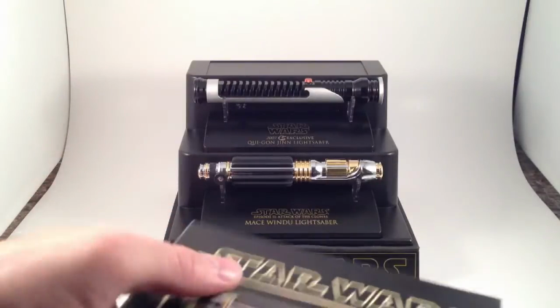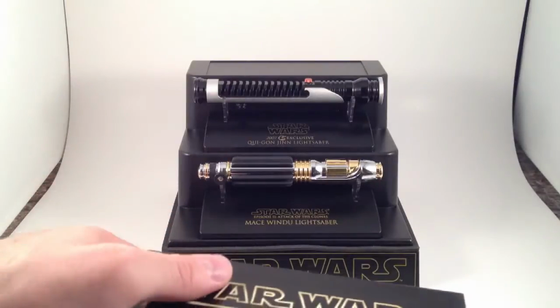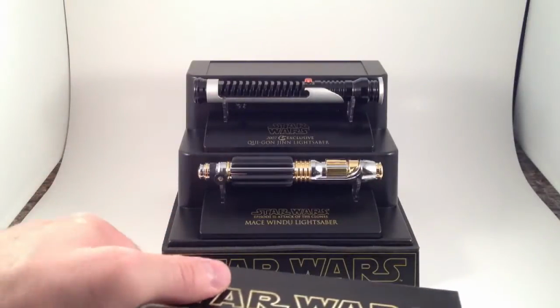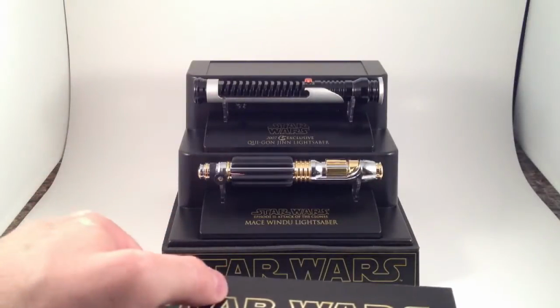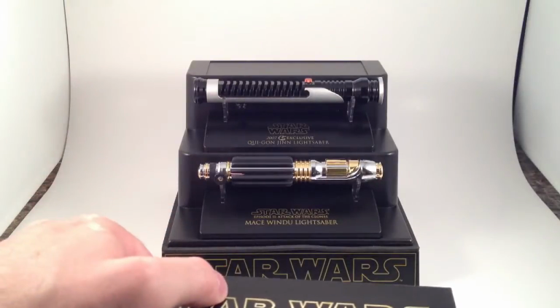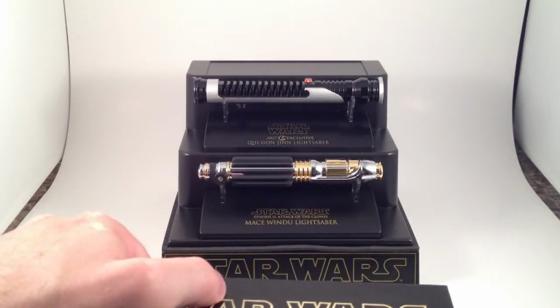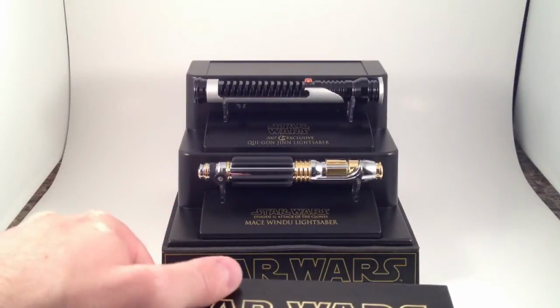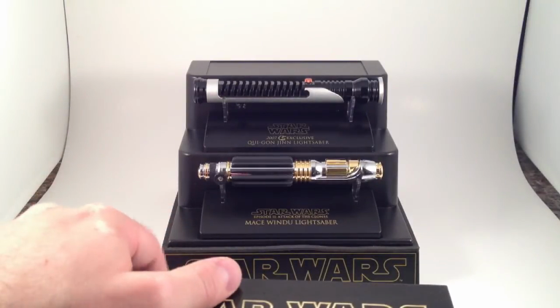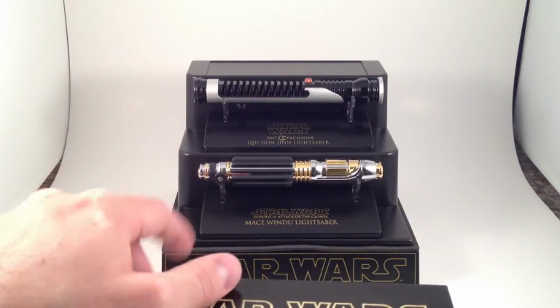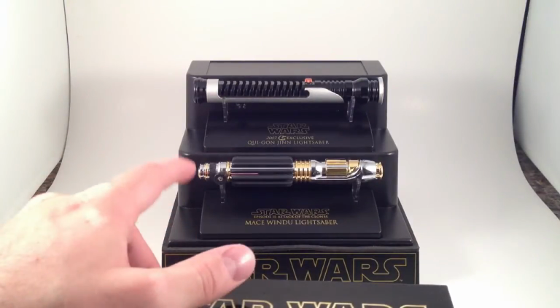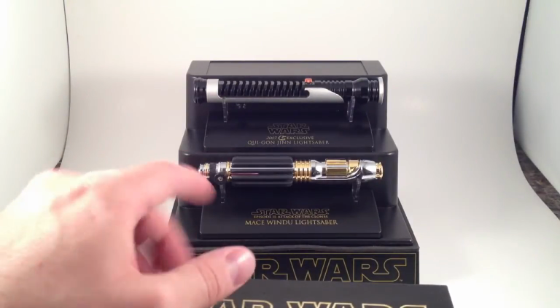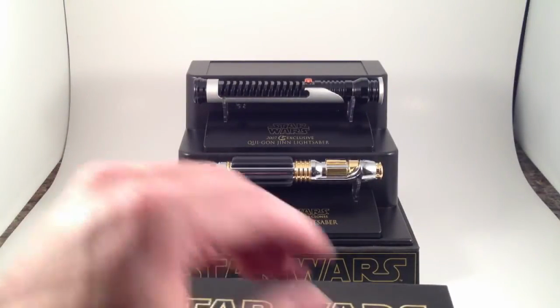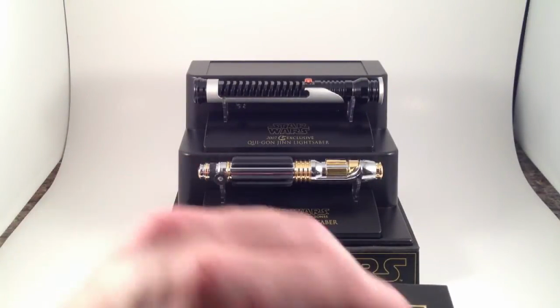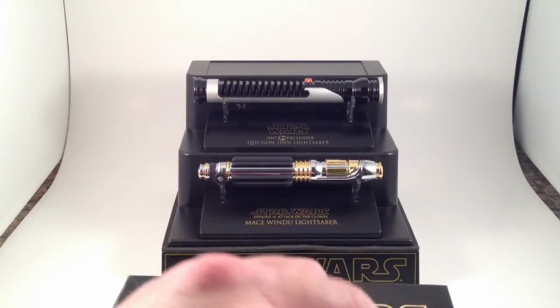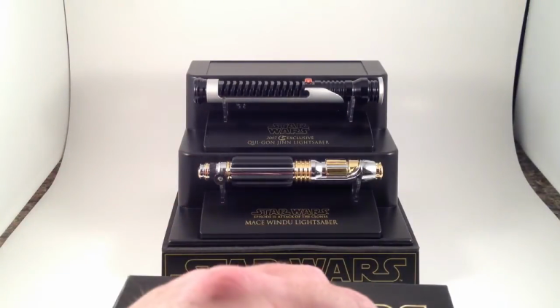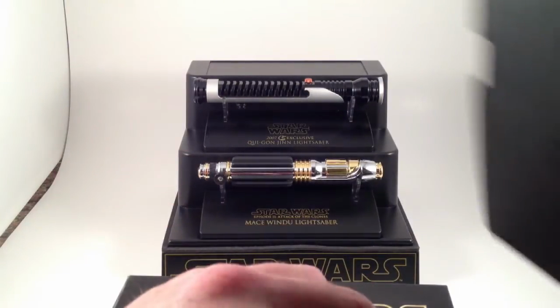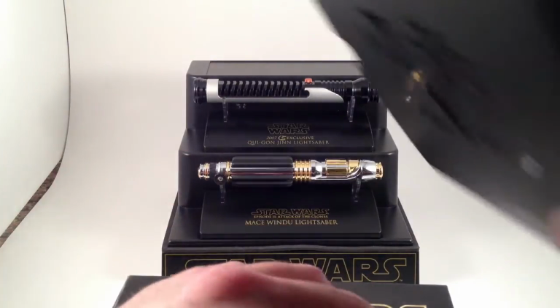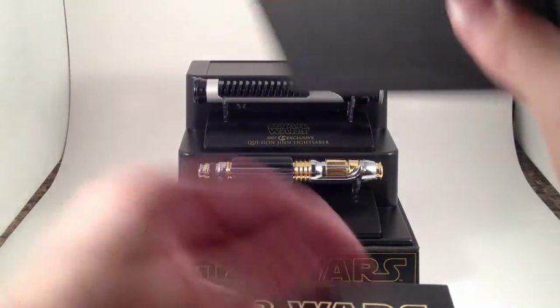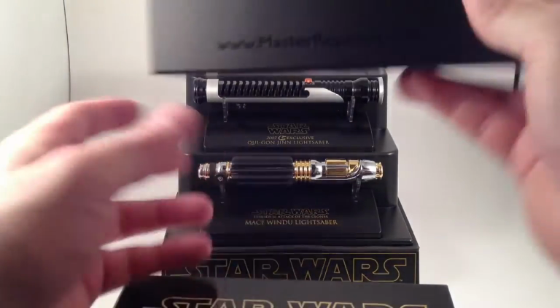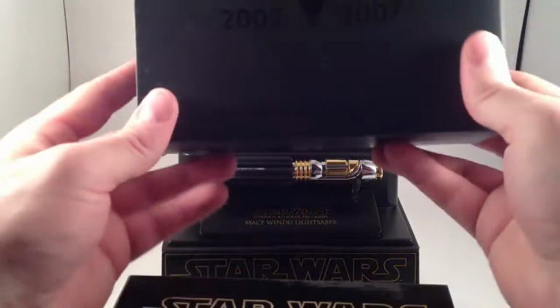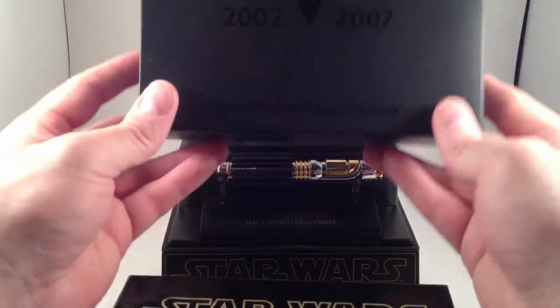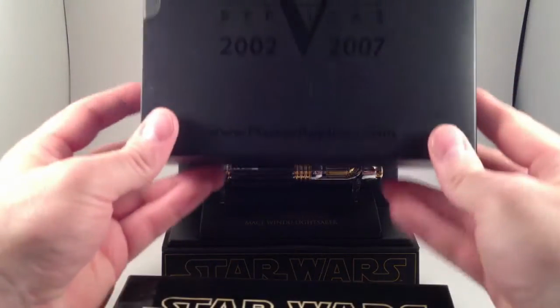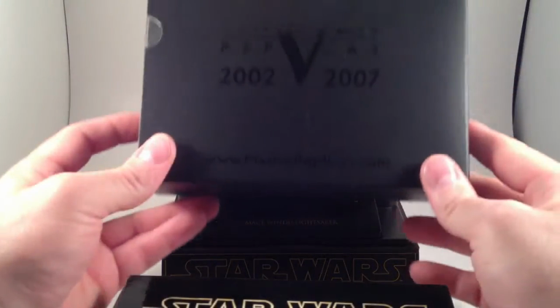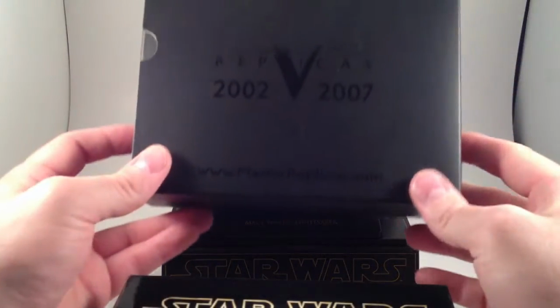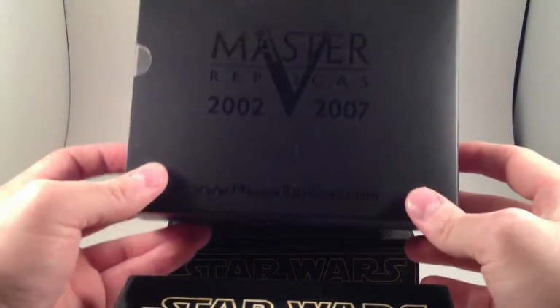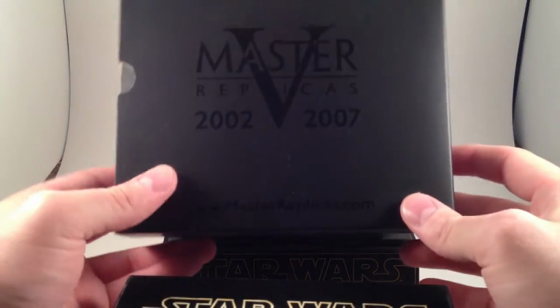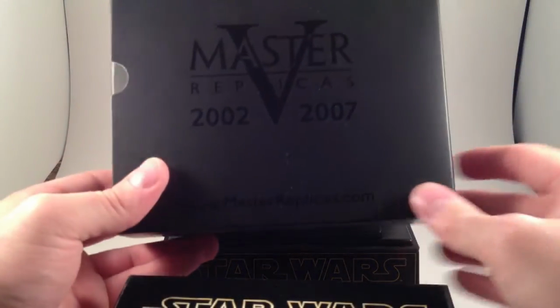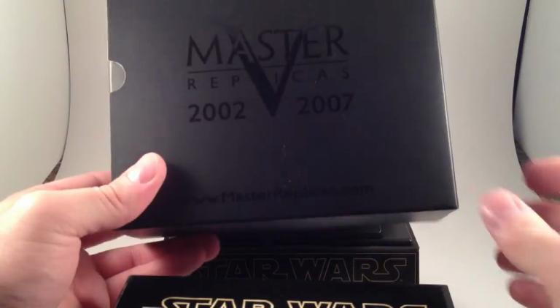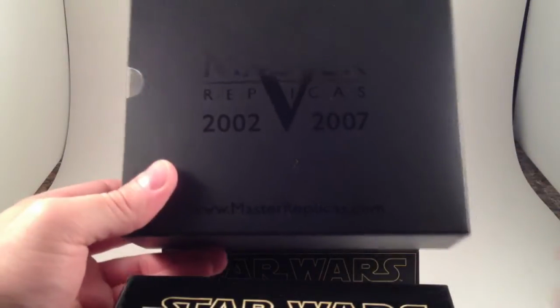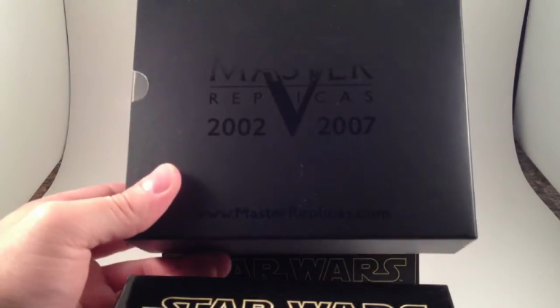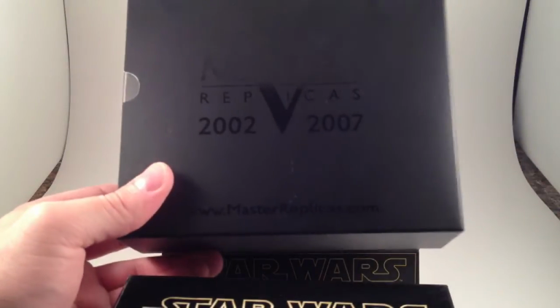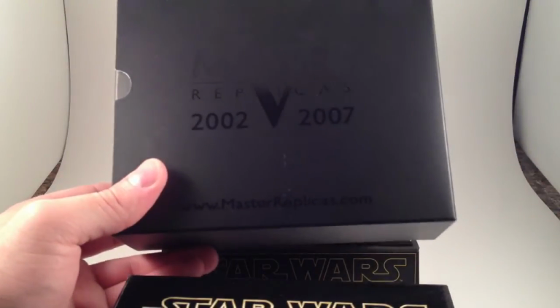Now the Qui-Gon Jinn, as you may be able to see, is a CS exclusive, which means it got a special box.